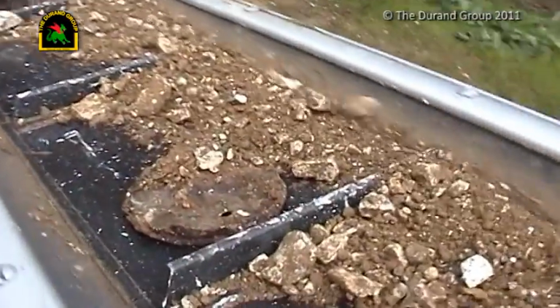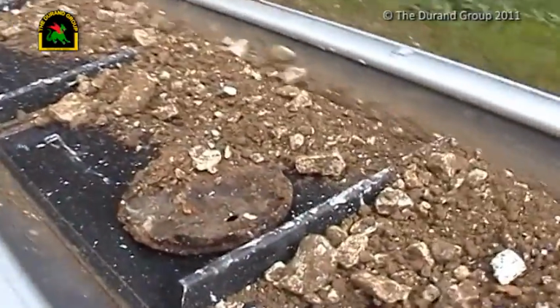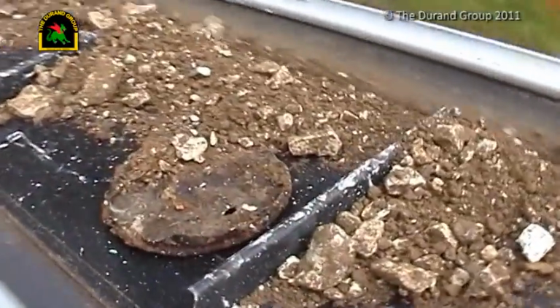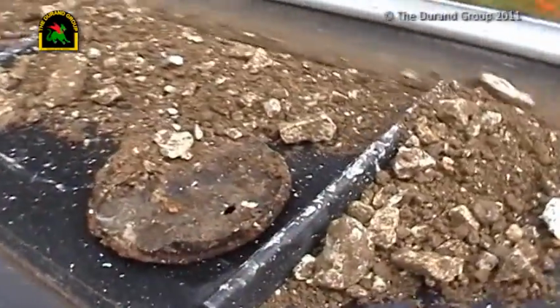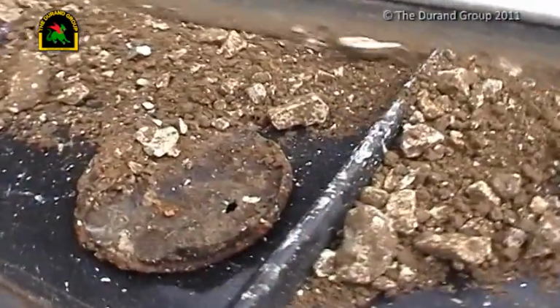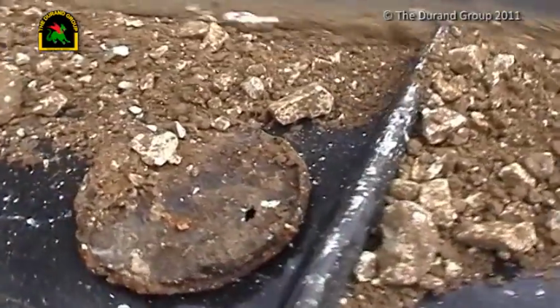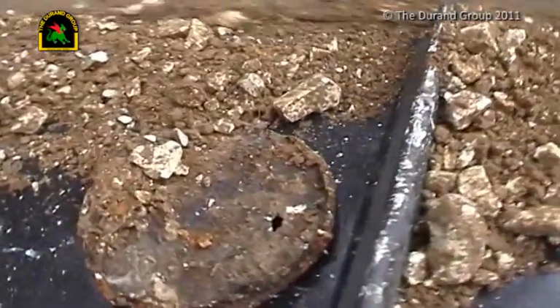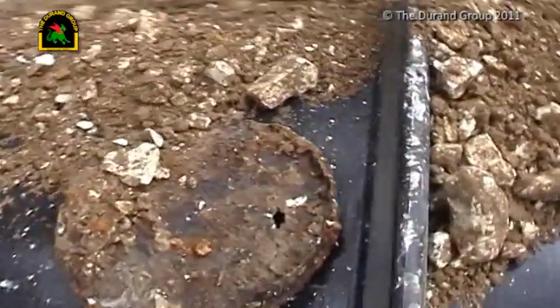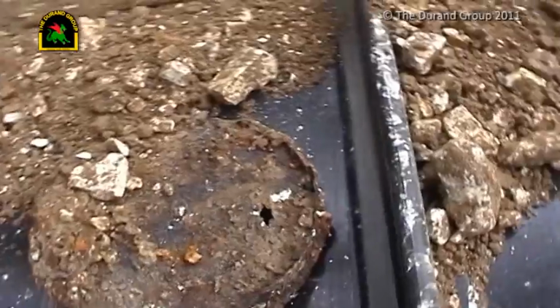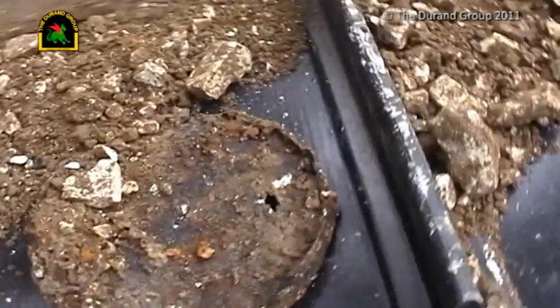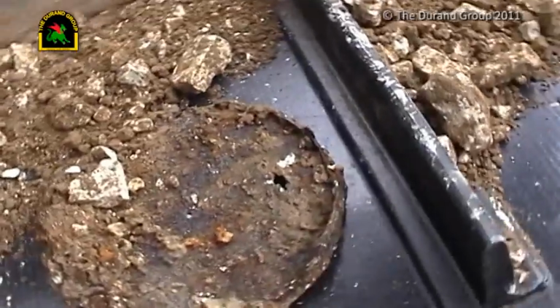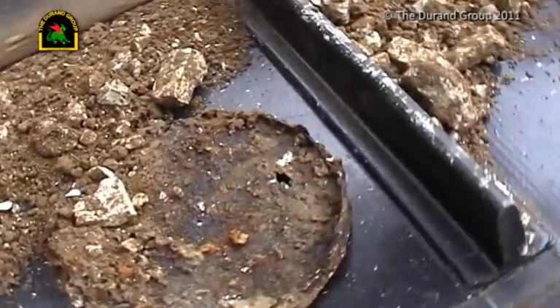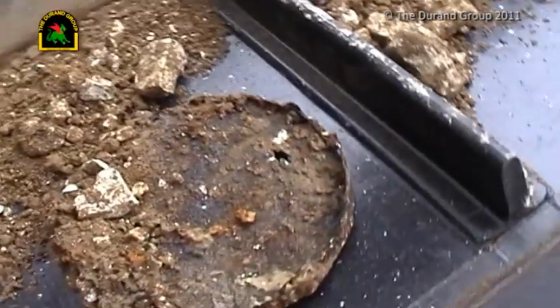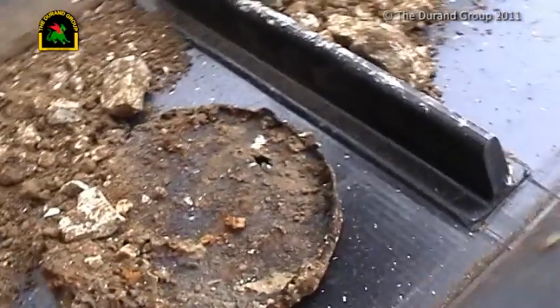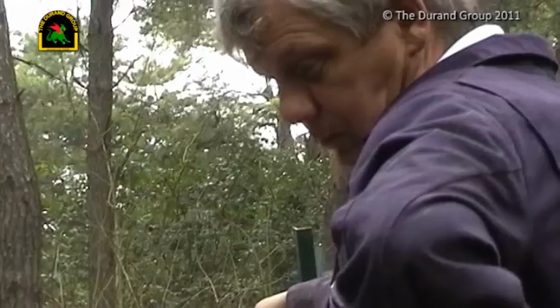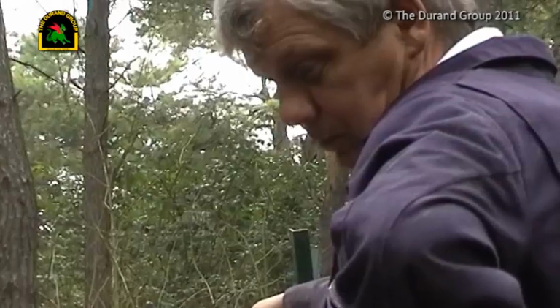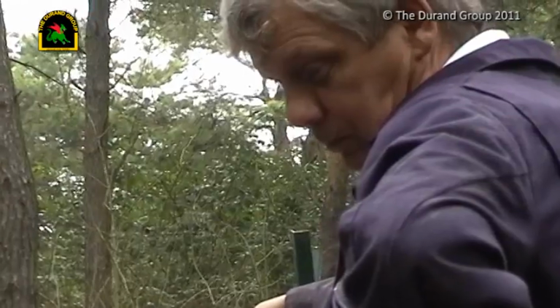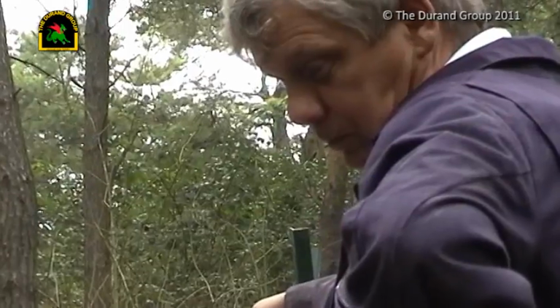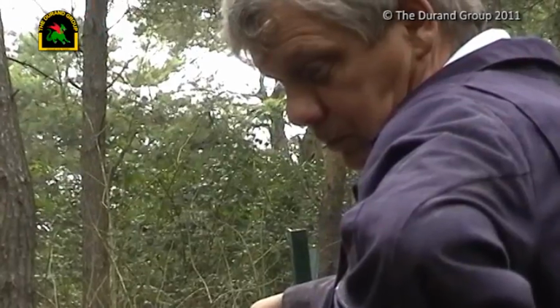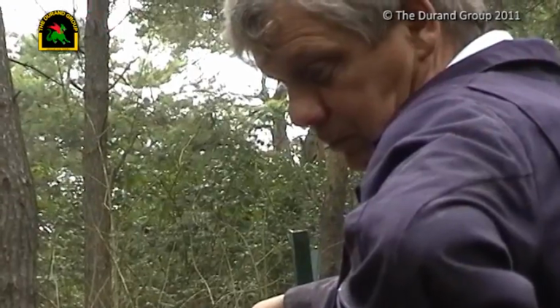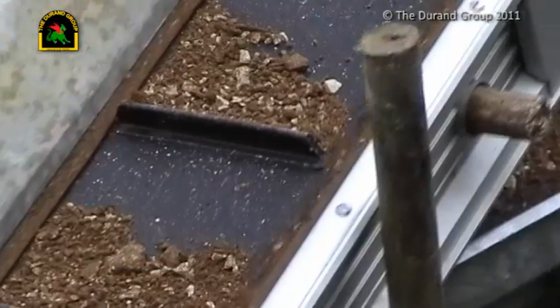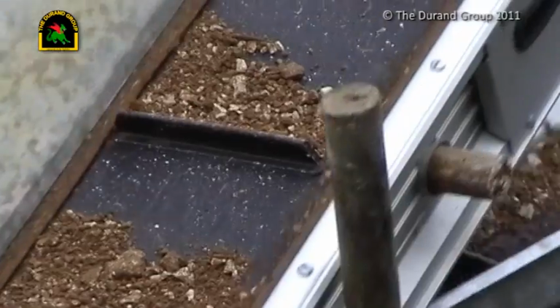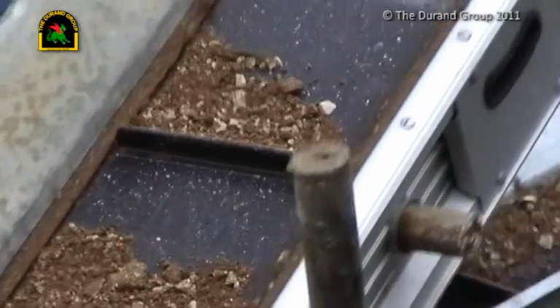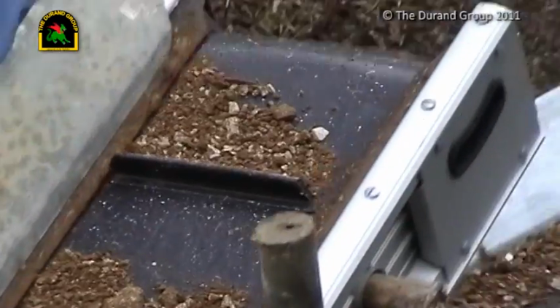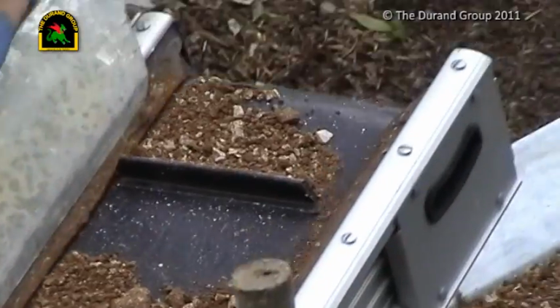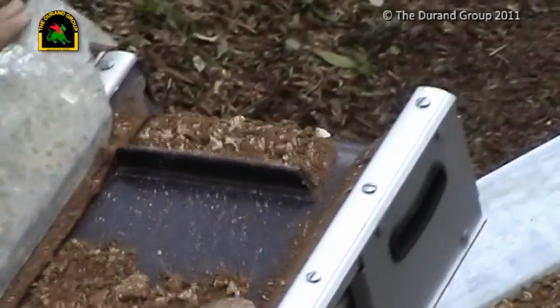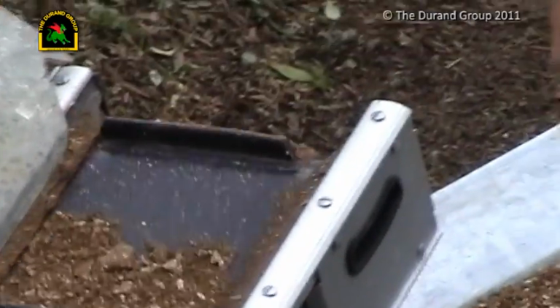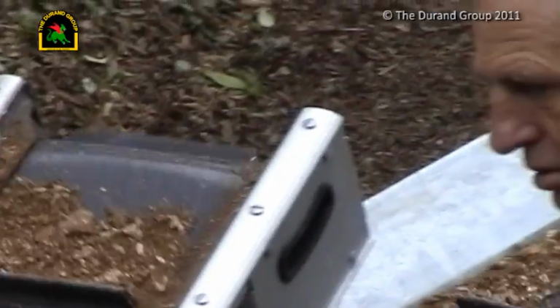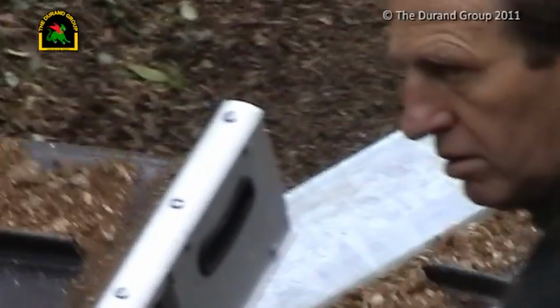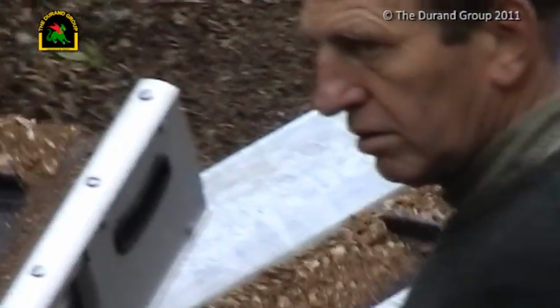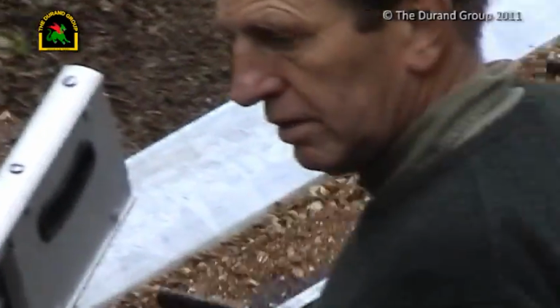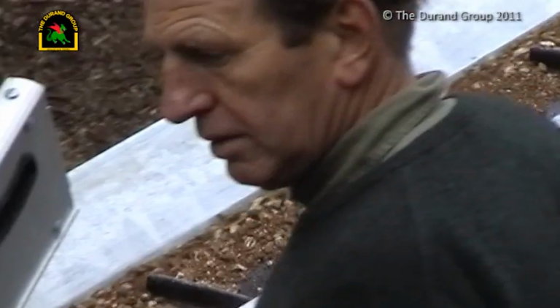No artefacts of any significance are found in the incline, despite the quantity of material removed — 19 cubic metres in all.